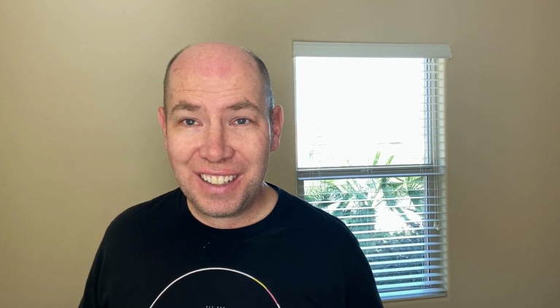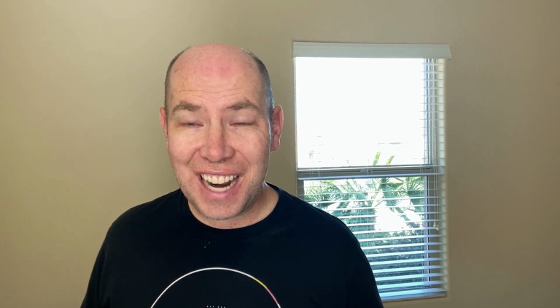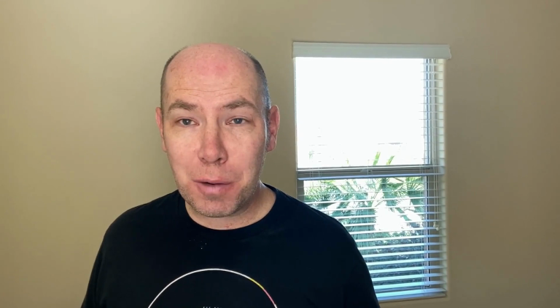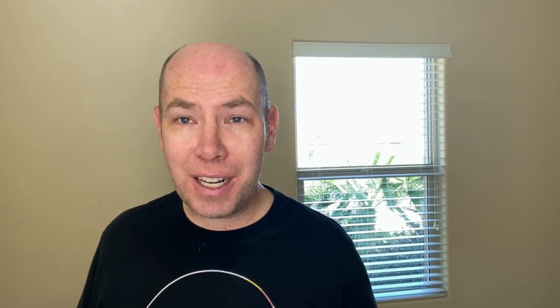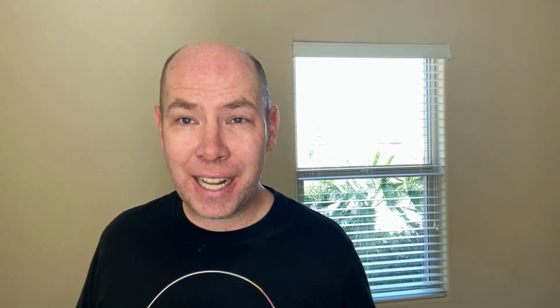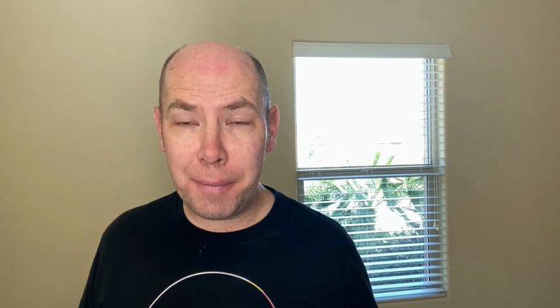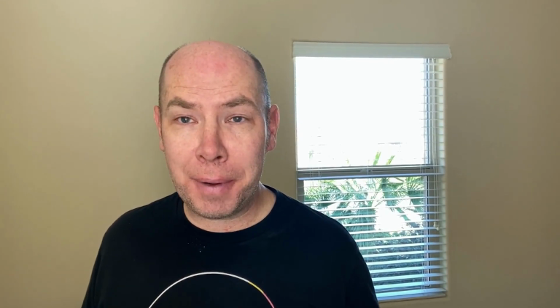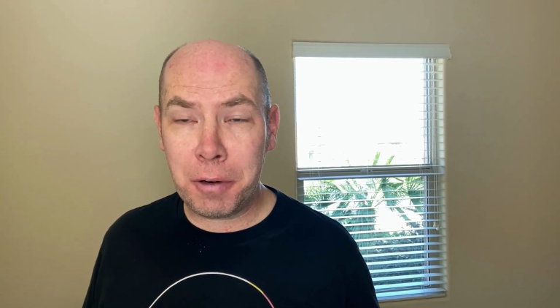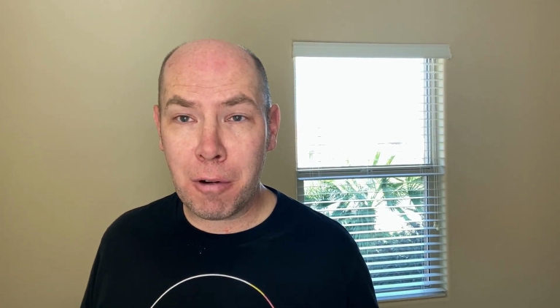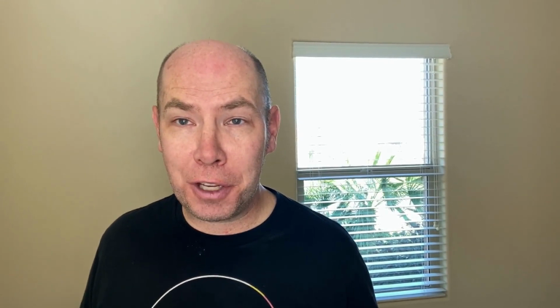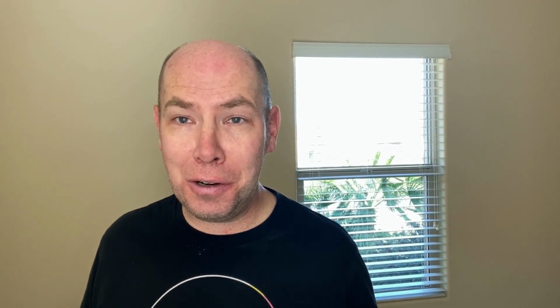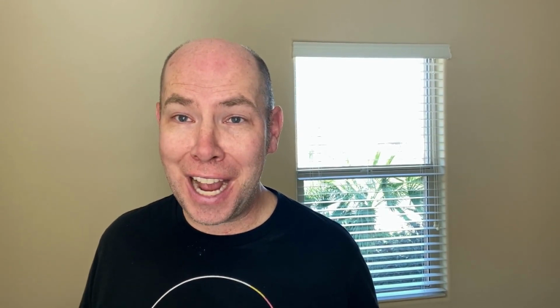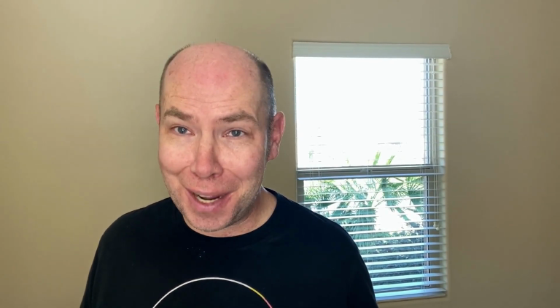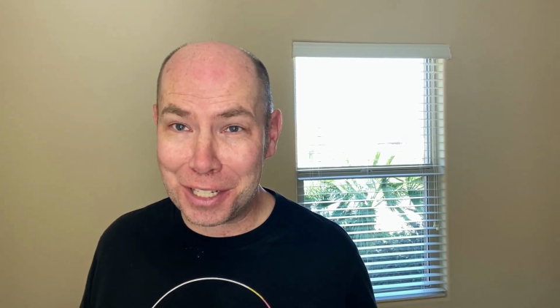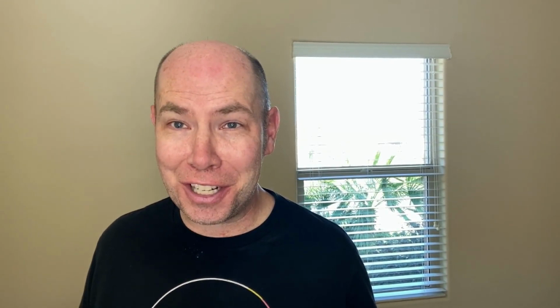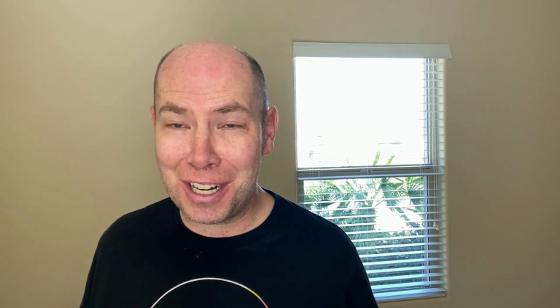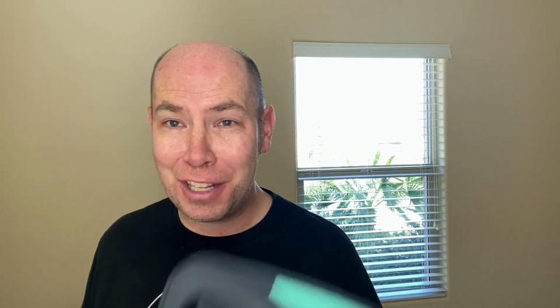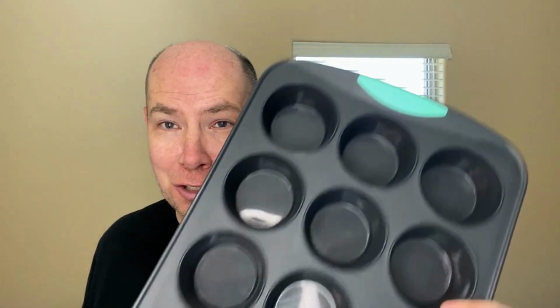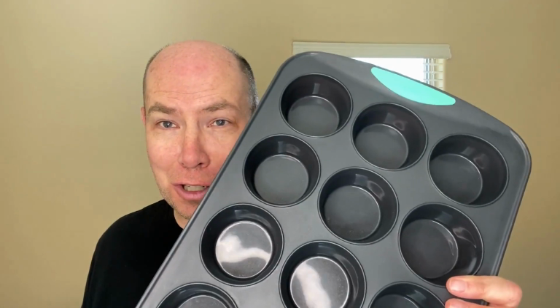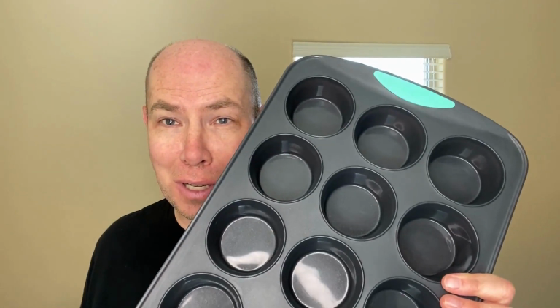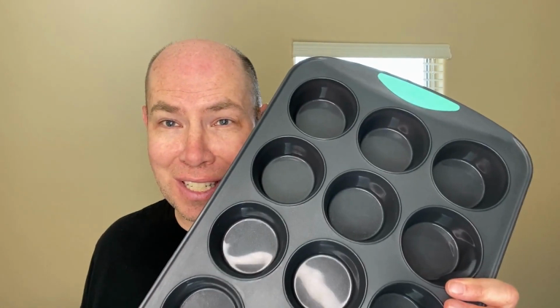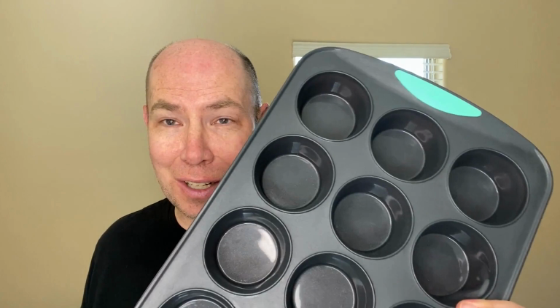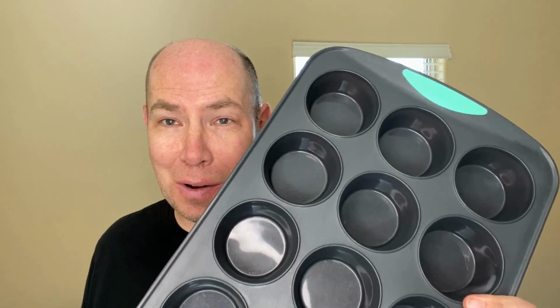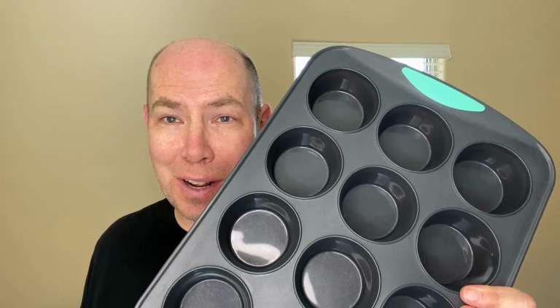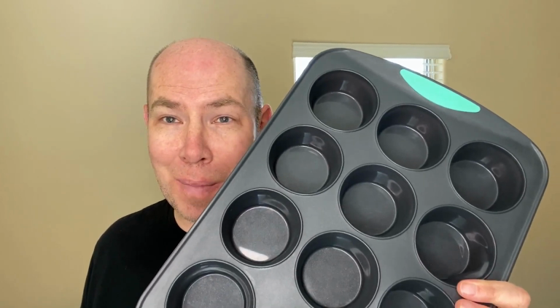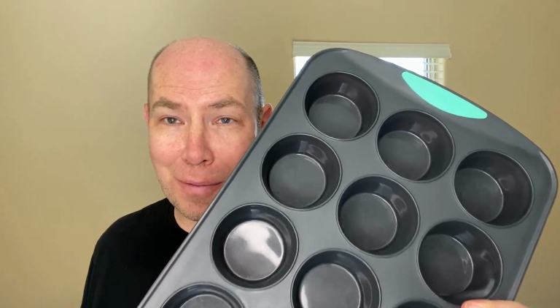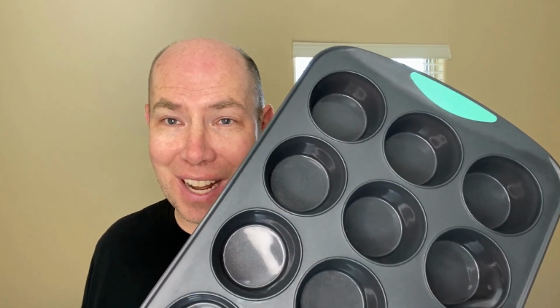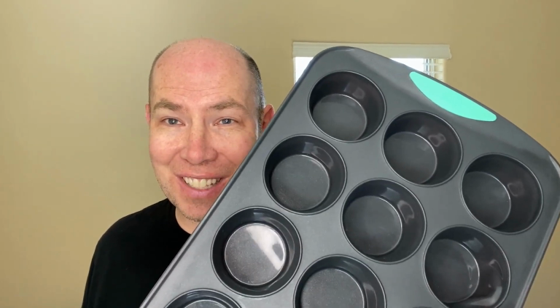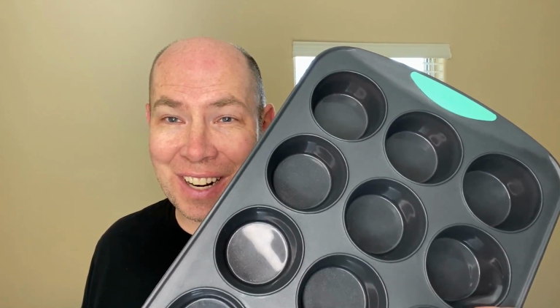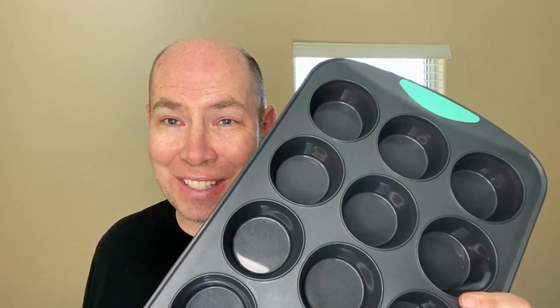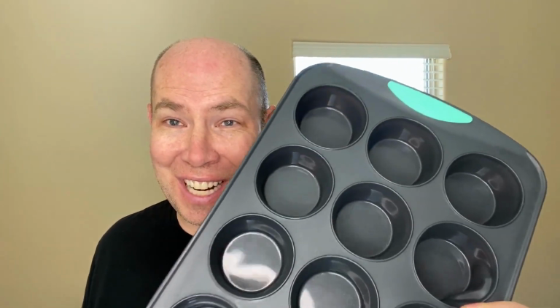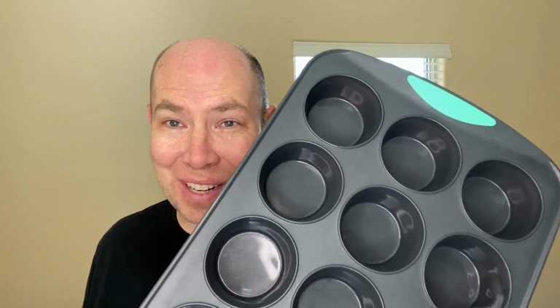Hey everyone, today I'm going to be doing a review and a demonstration of these Trudeau silicone muffin pans. Now let's get into it.